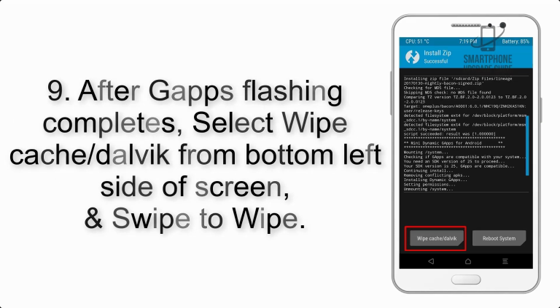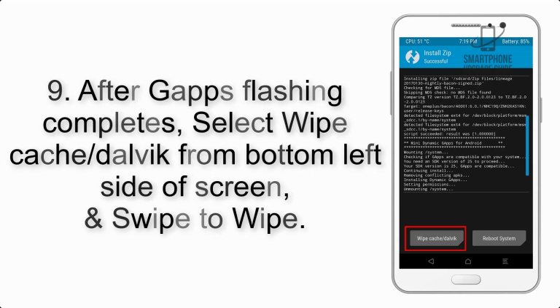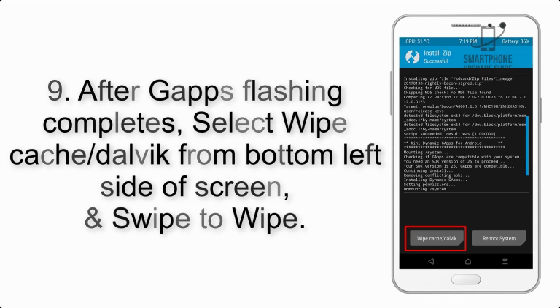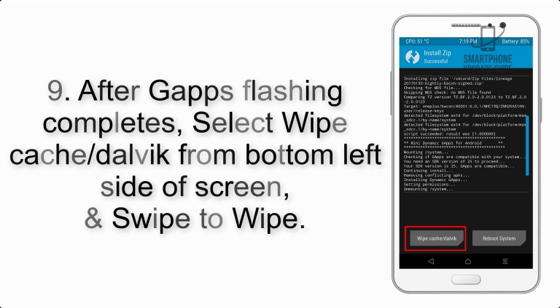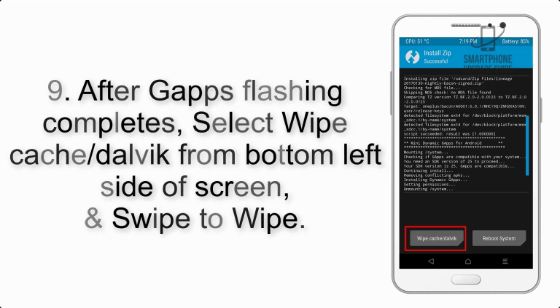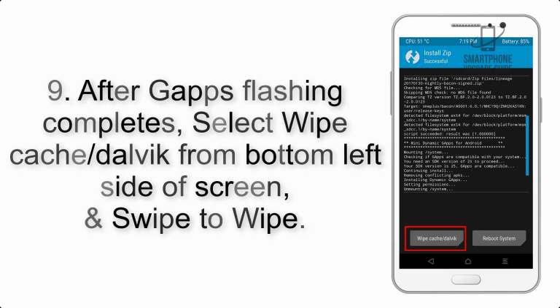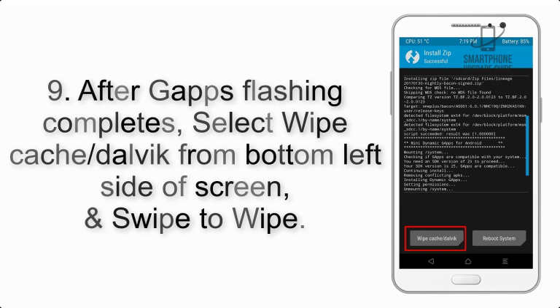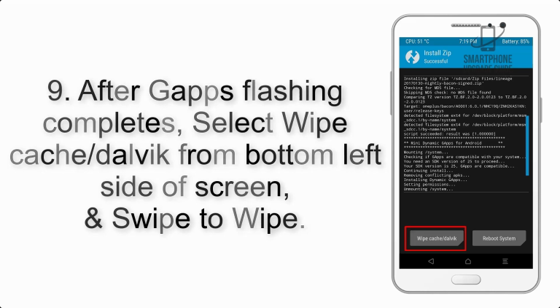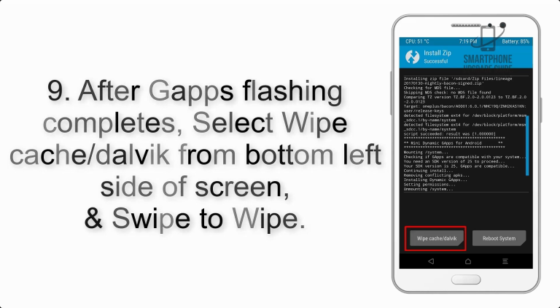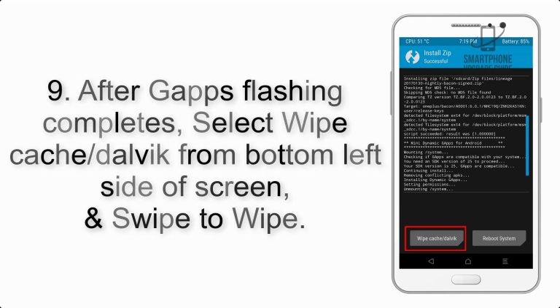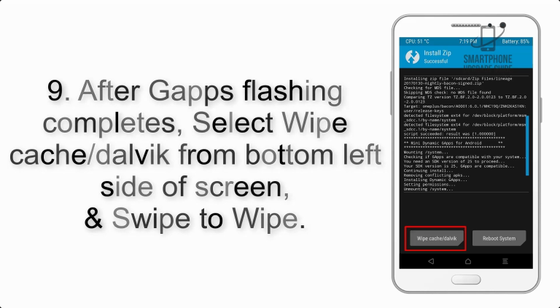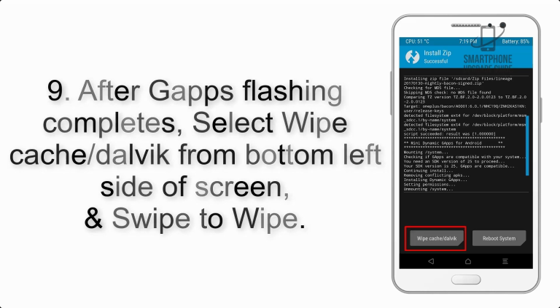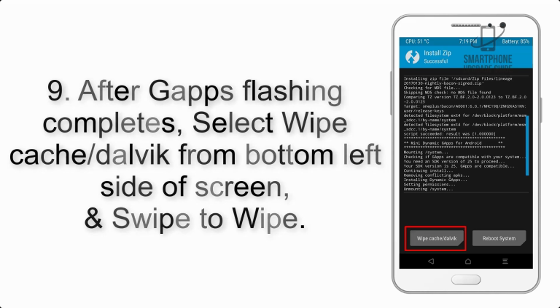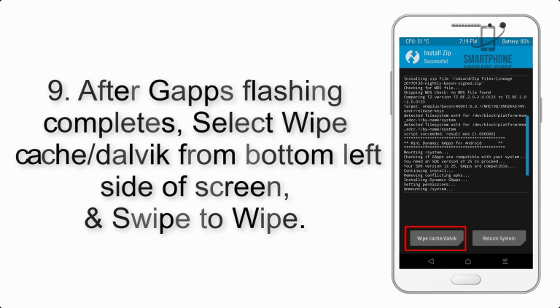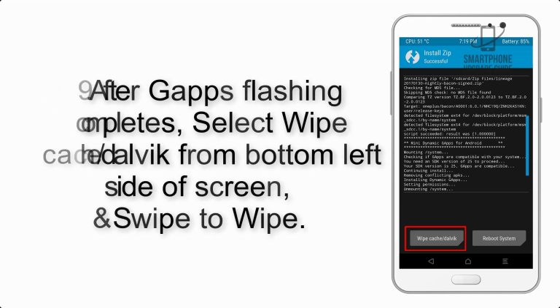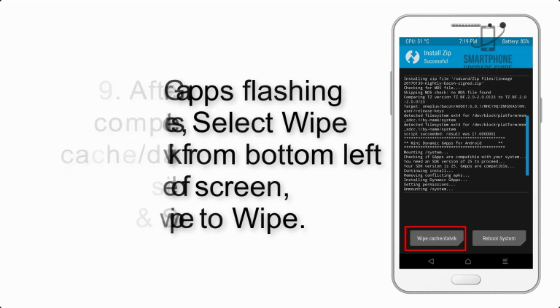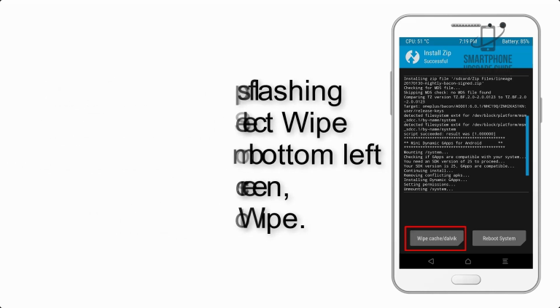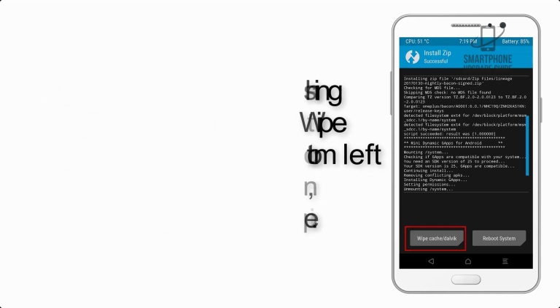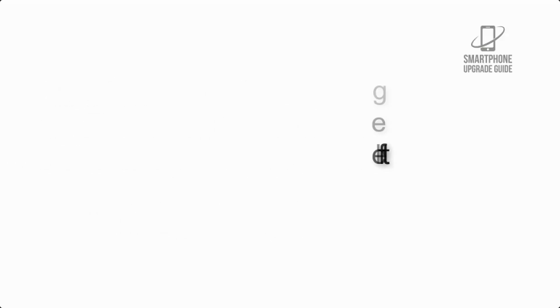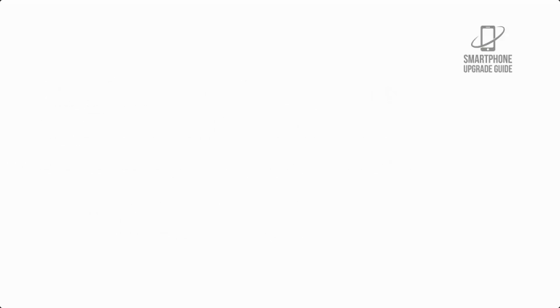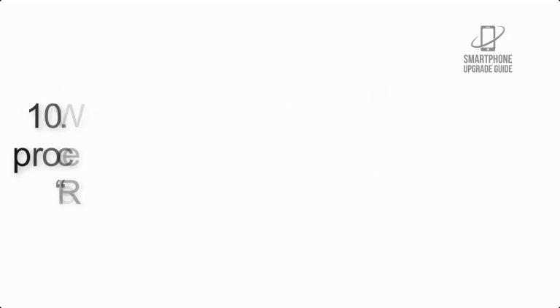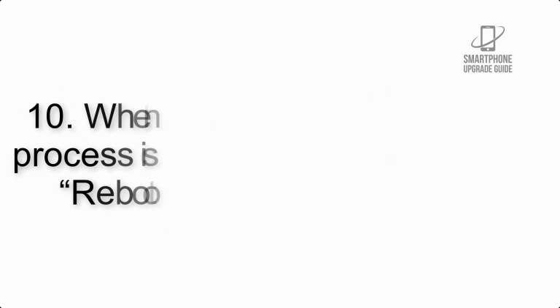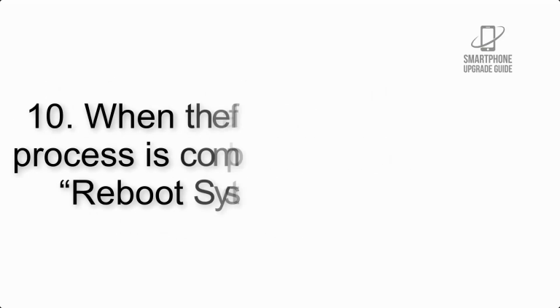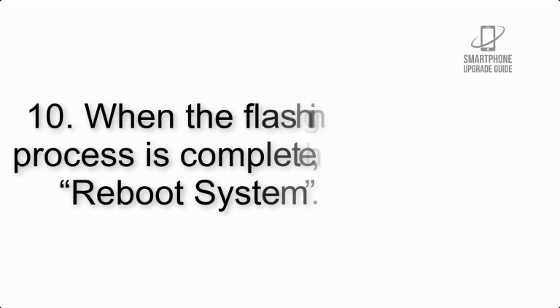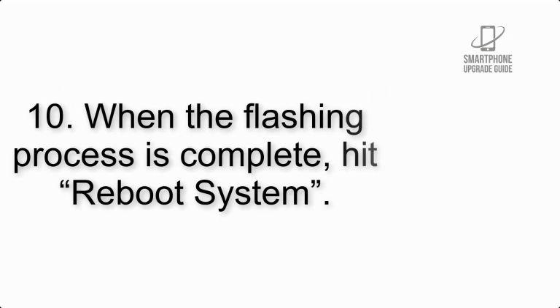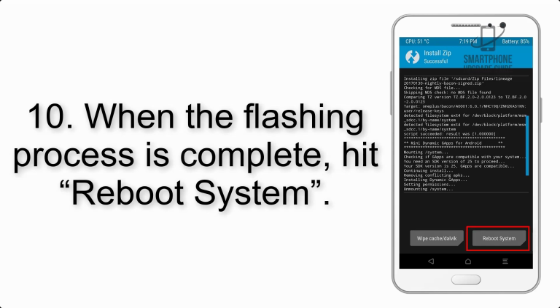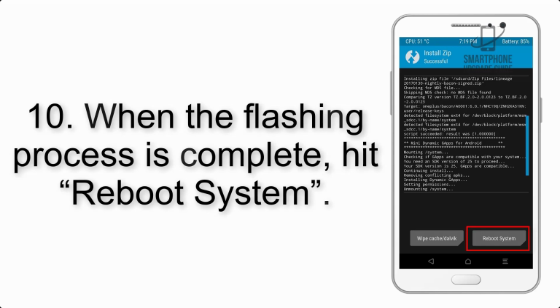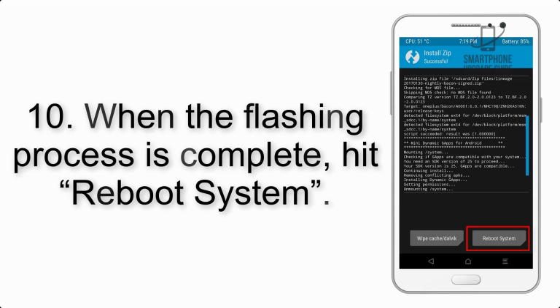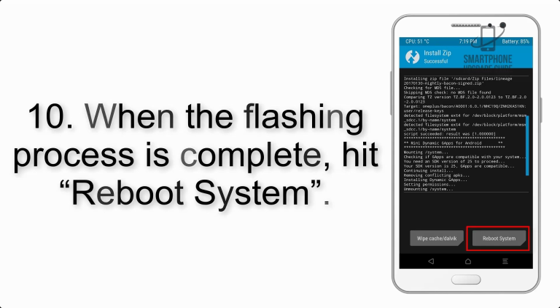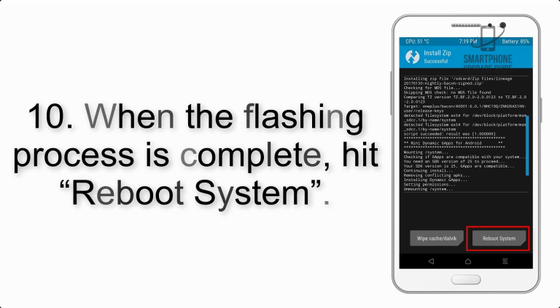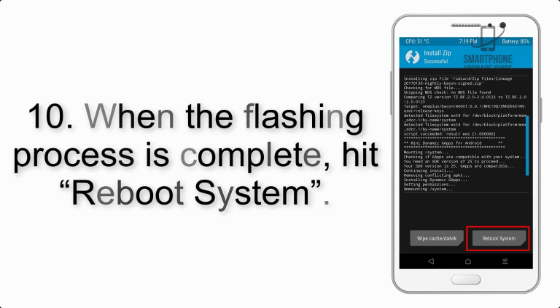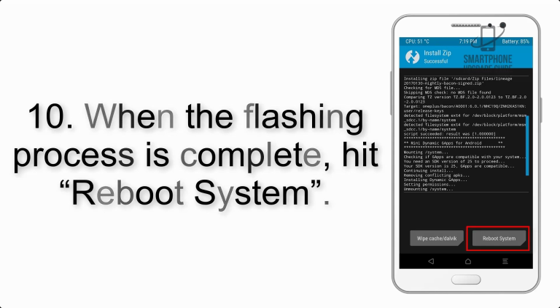Step 8: Flash the GApps zip package in the same manner. Step 9: After GApps flashing completes, select Wipe Cache and Dalvik from the bottom left side of the screen and swipe to wipe.